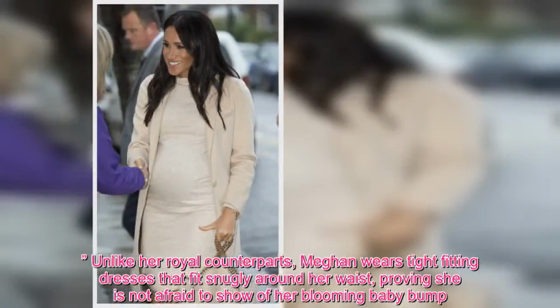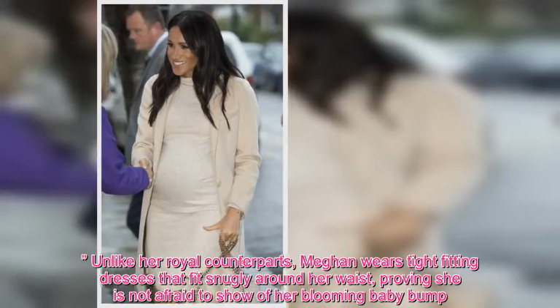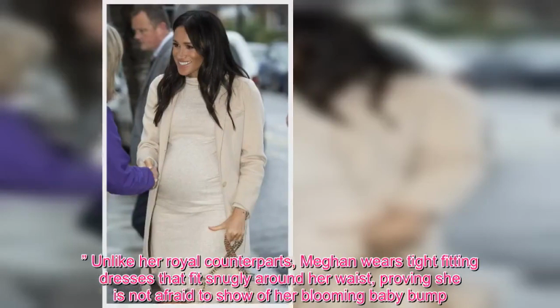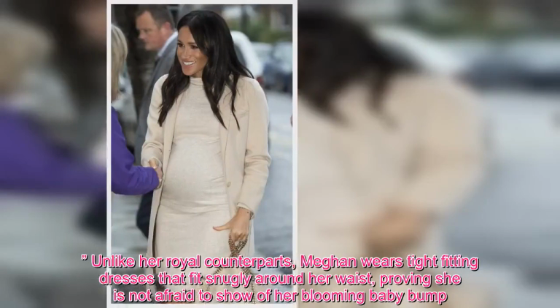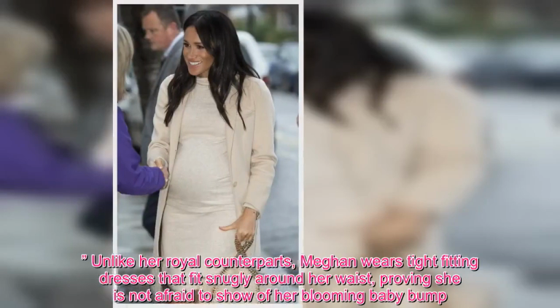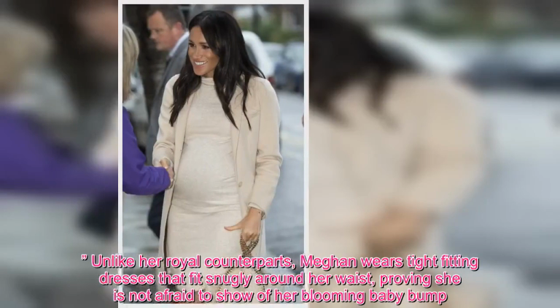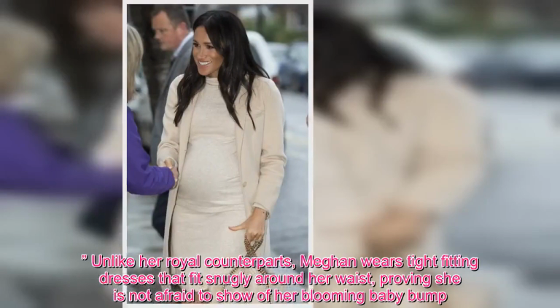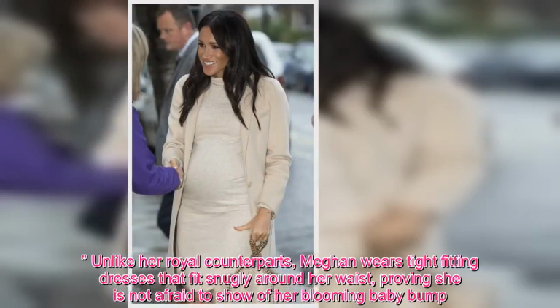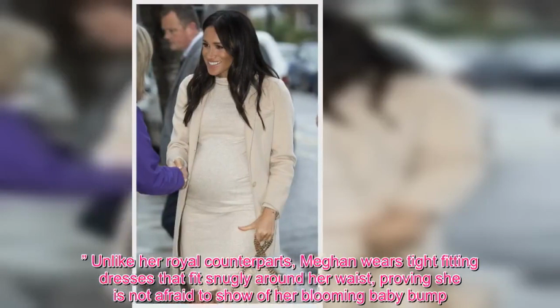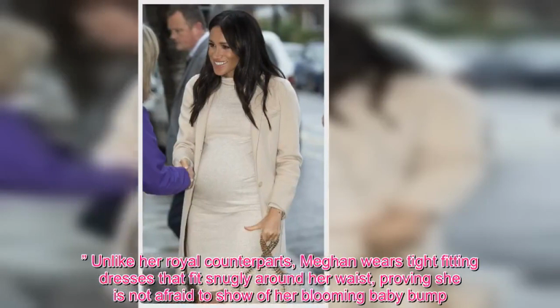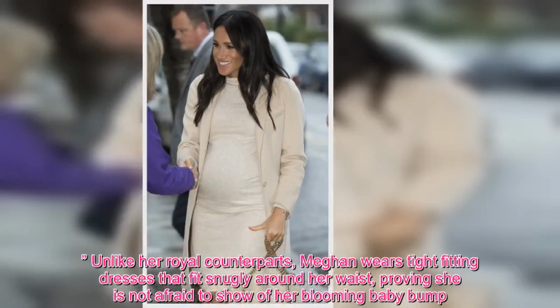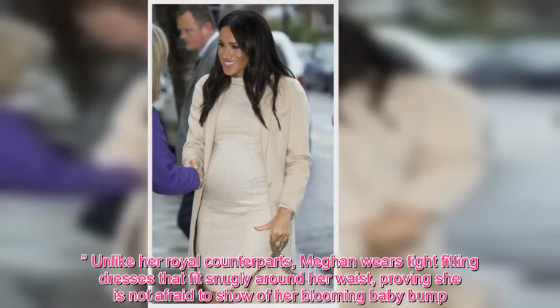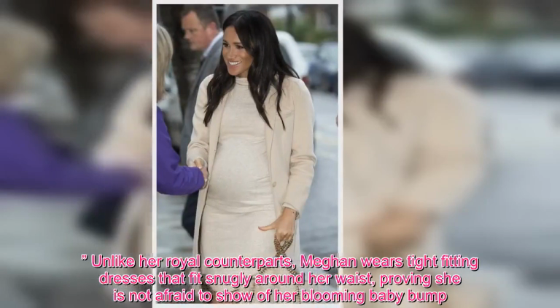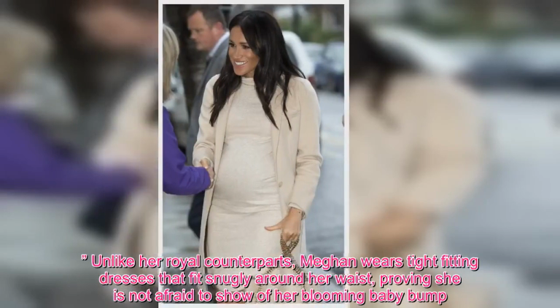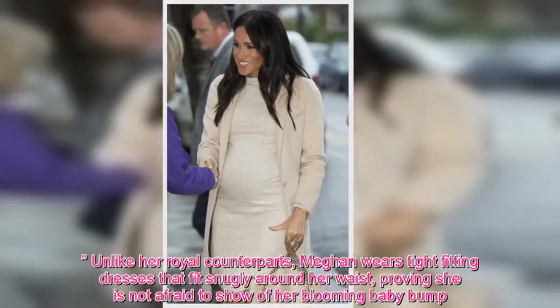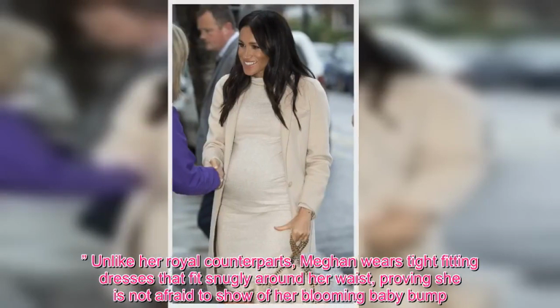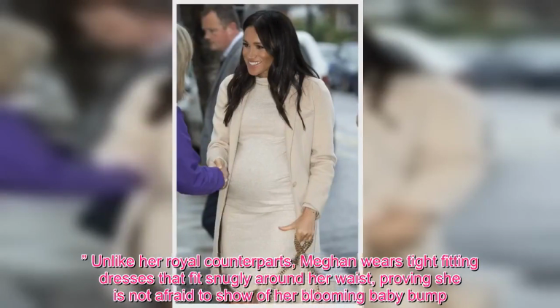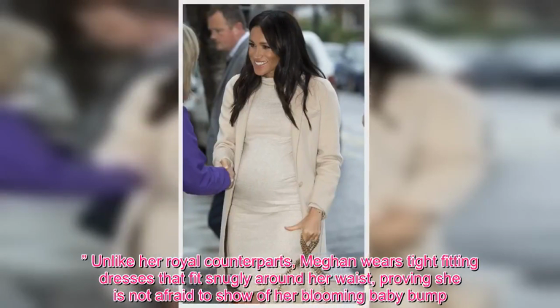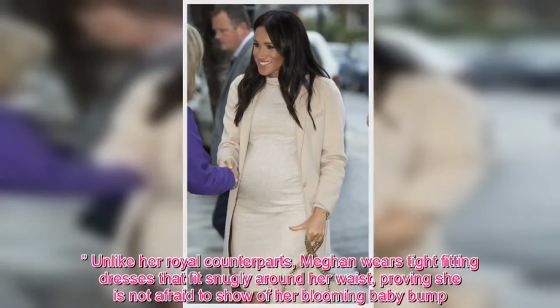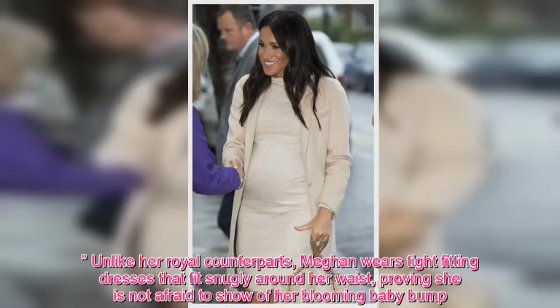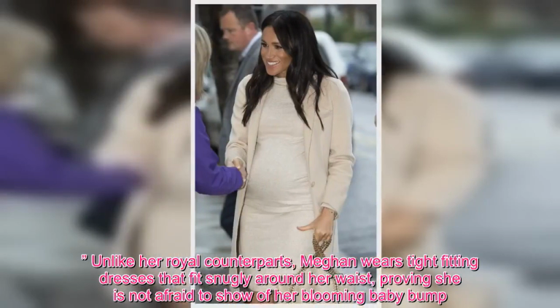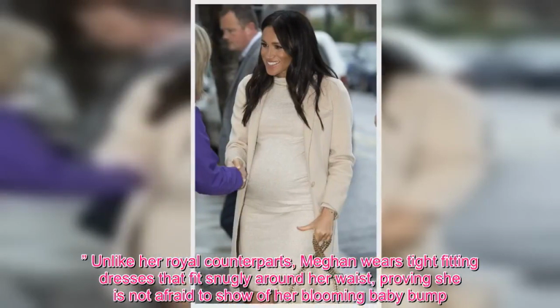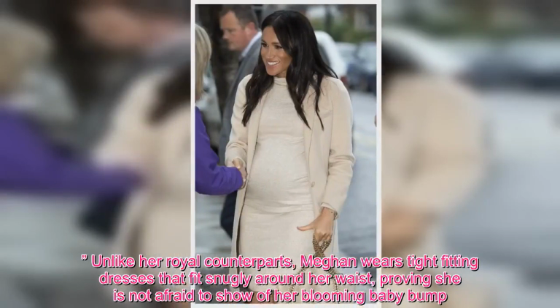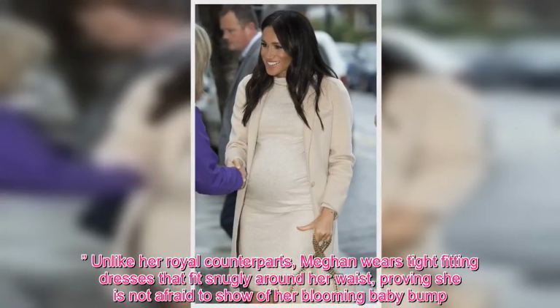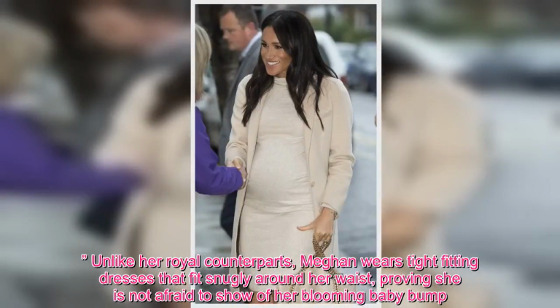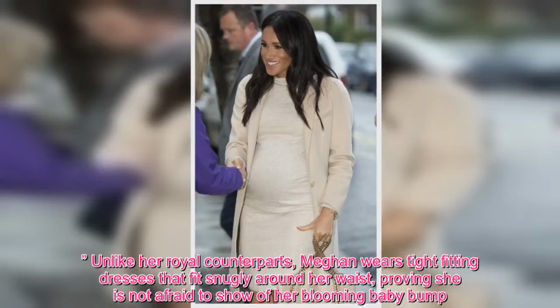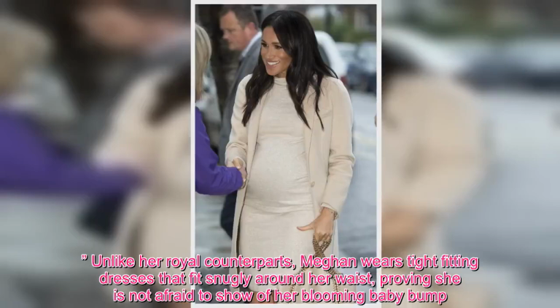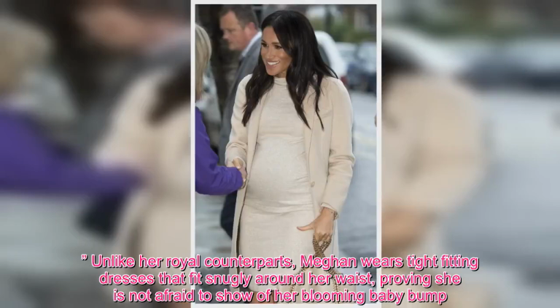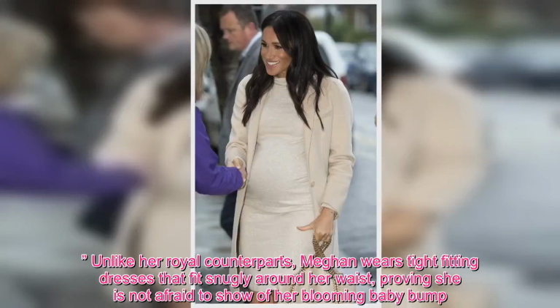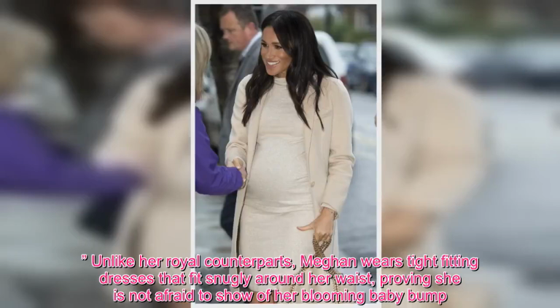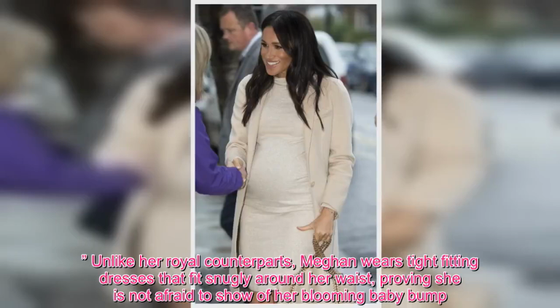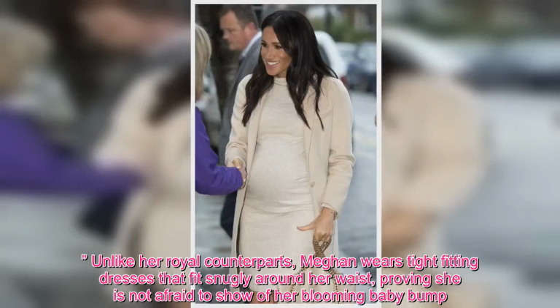Unlike her royal counterparts, Meghan wears tight-fitting dresses that fit snugly around her waist, proving she is not afraid to show off her blooming baby bump.